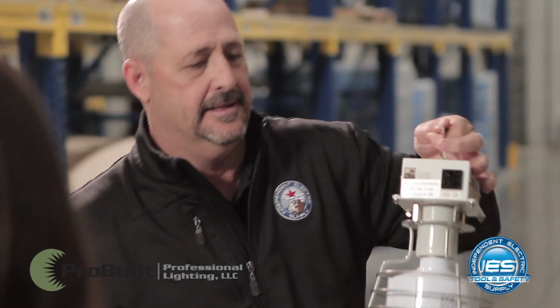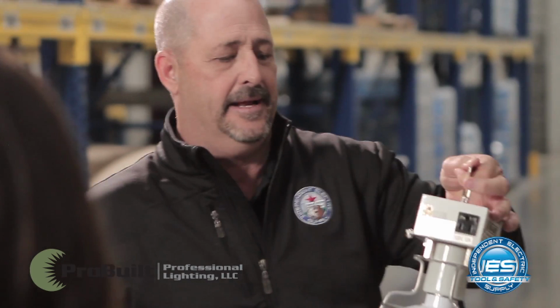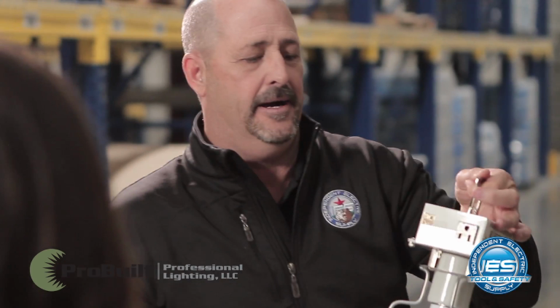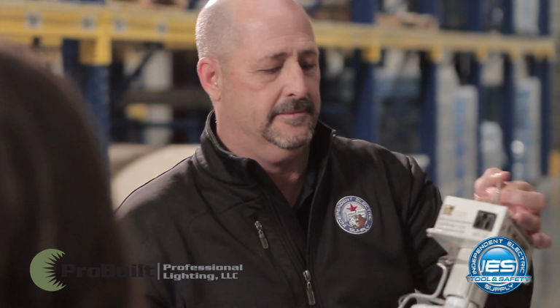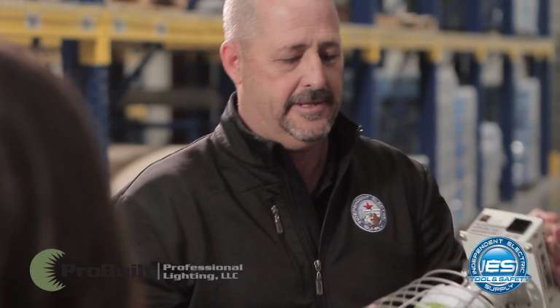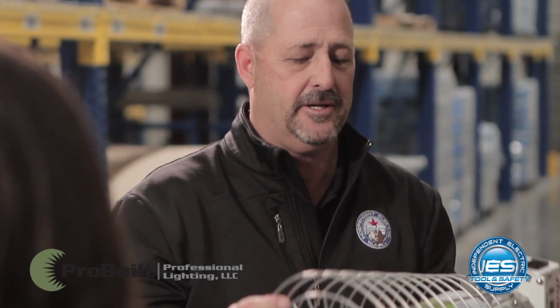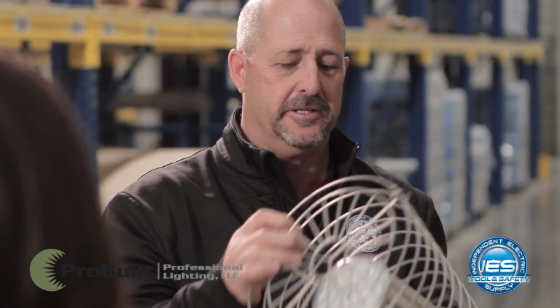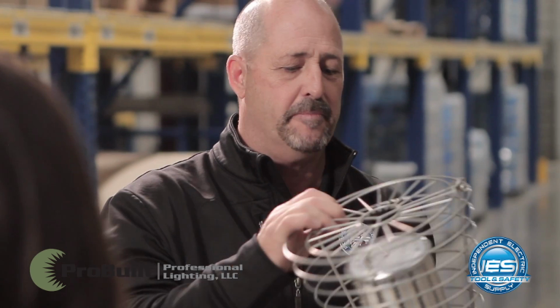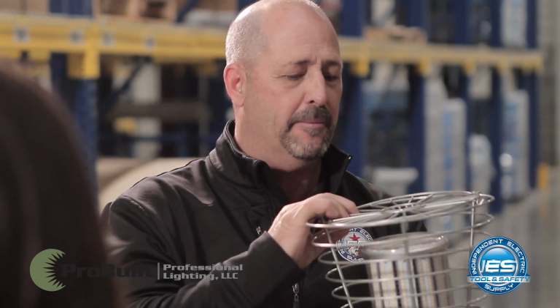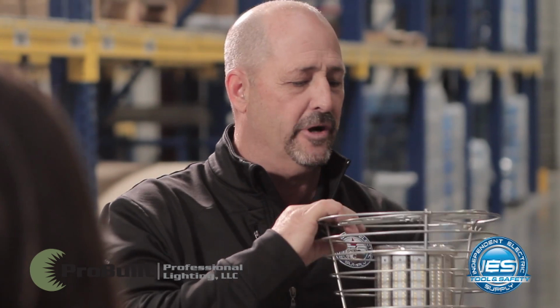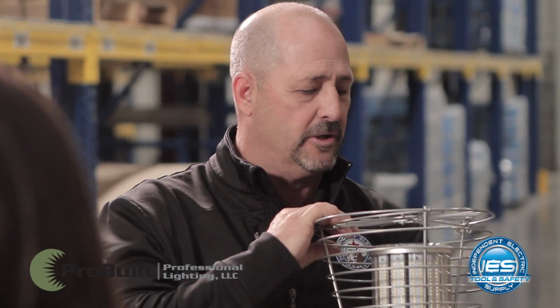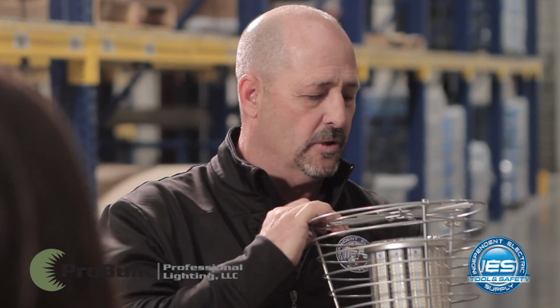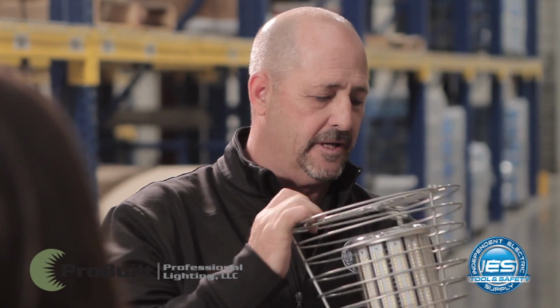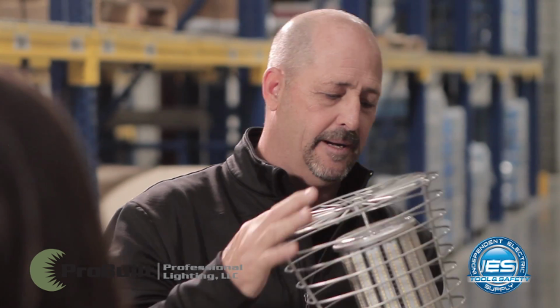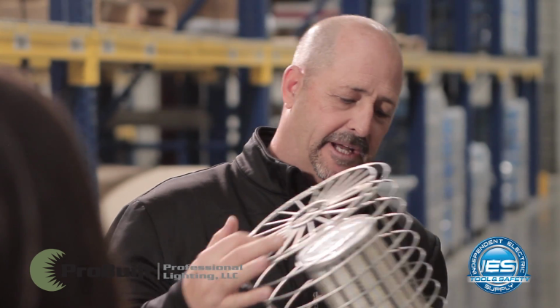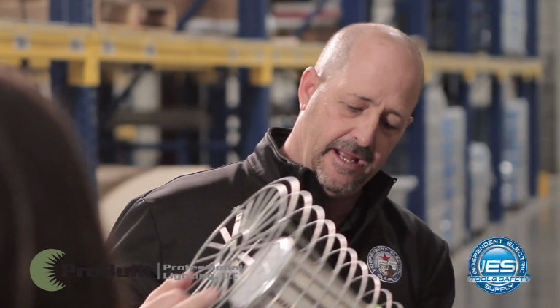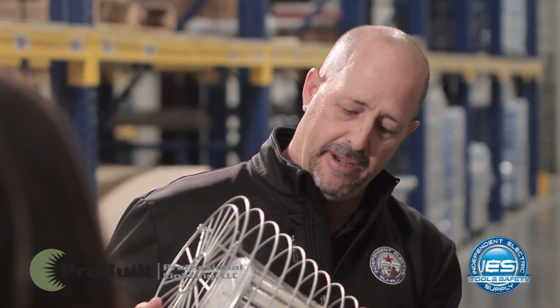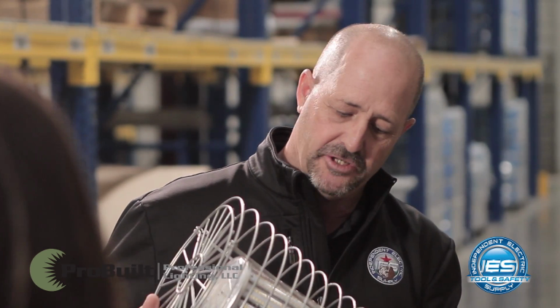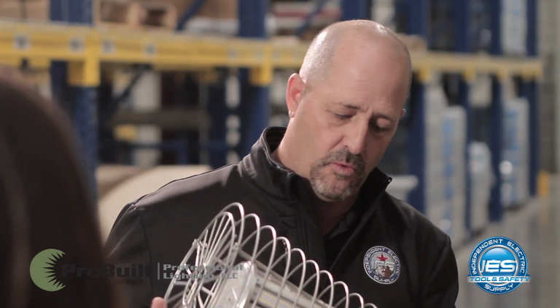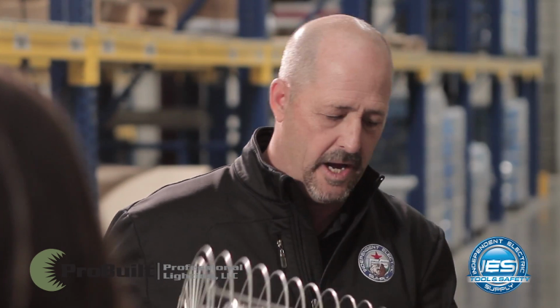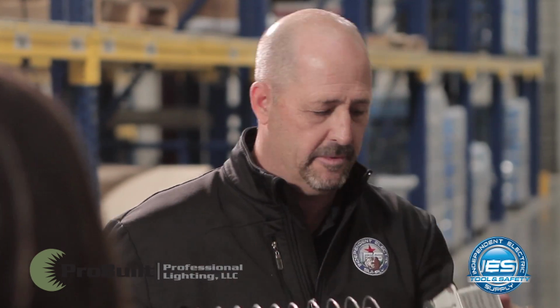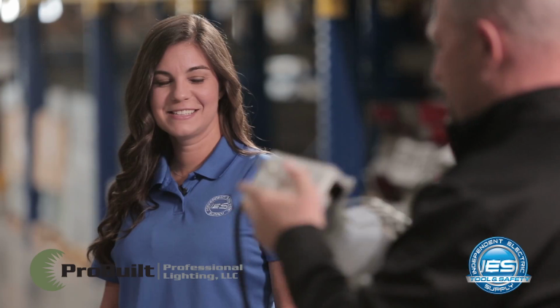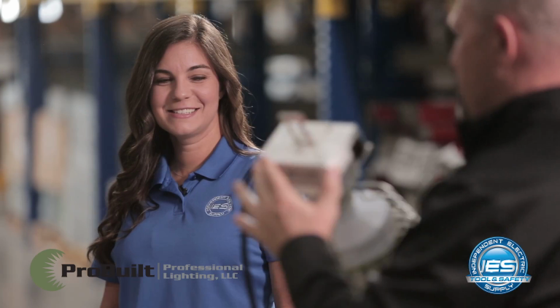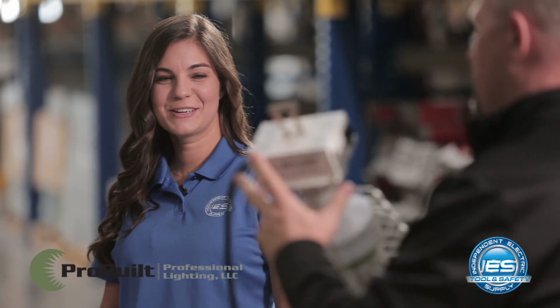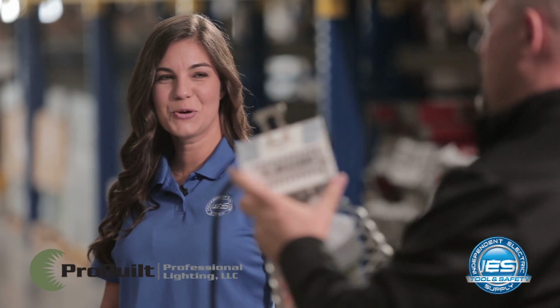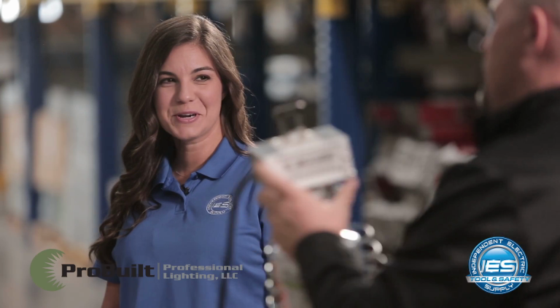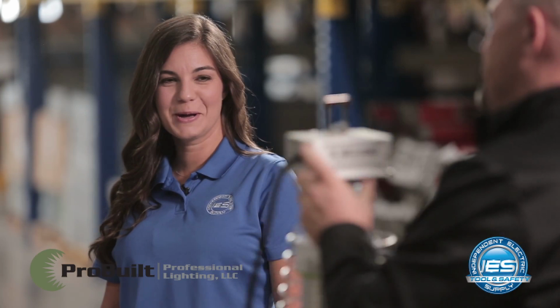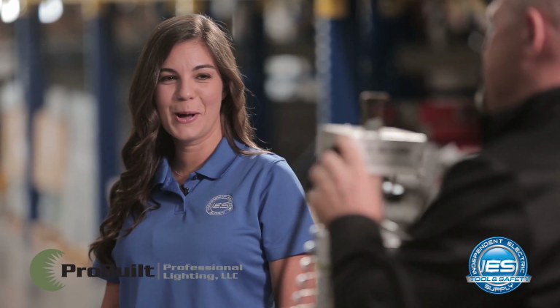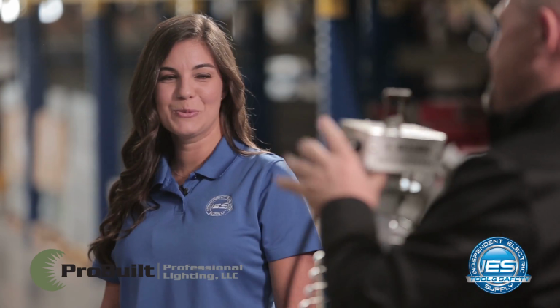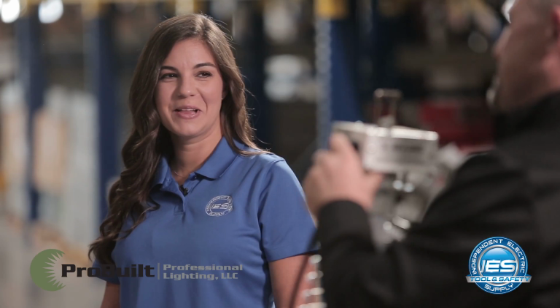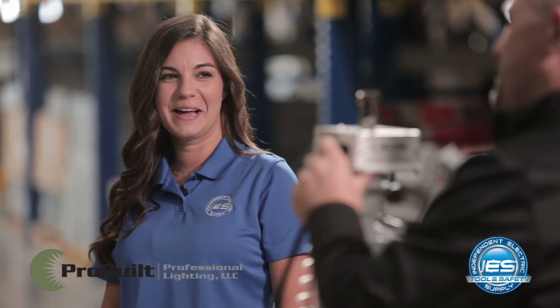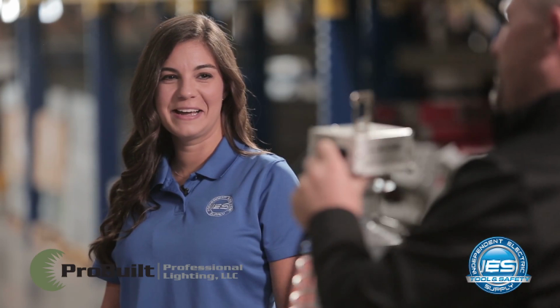They call this one the corn cob — I can't imagine why. This is the corn cob light.